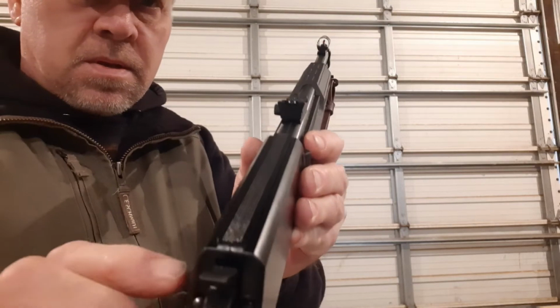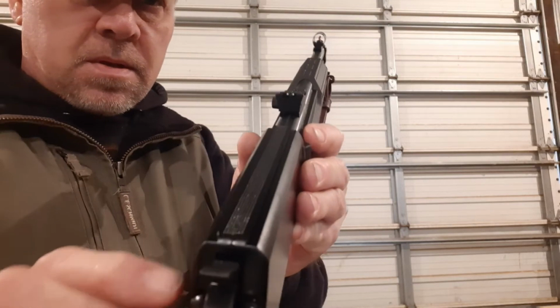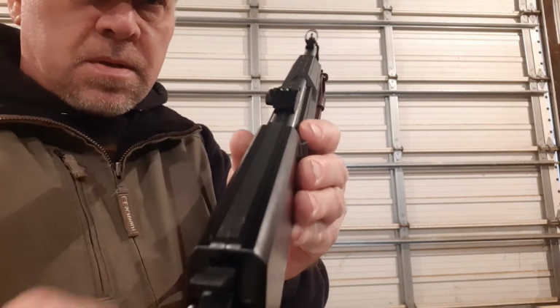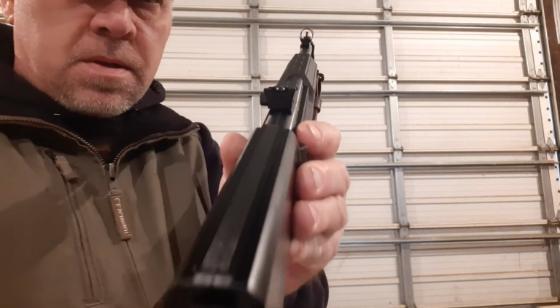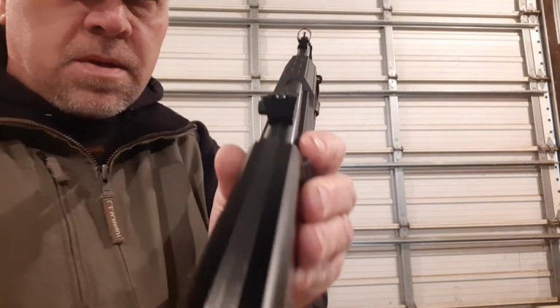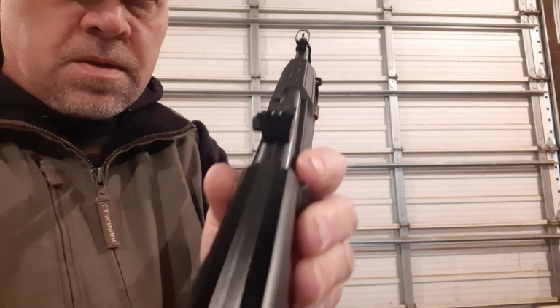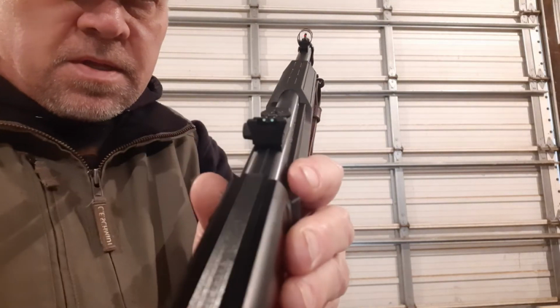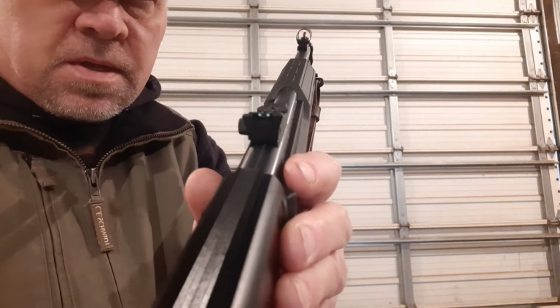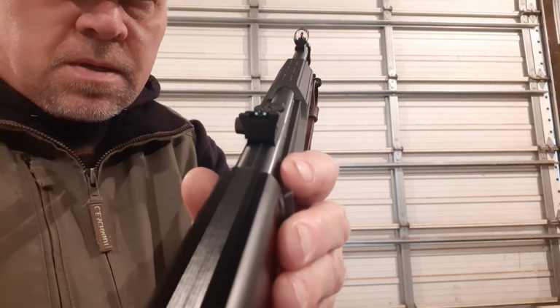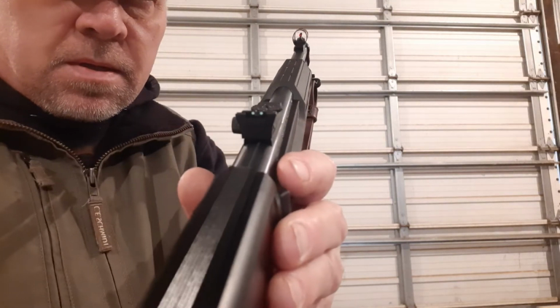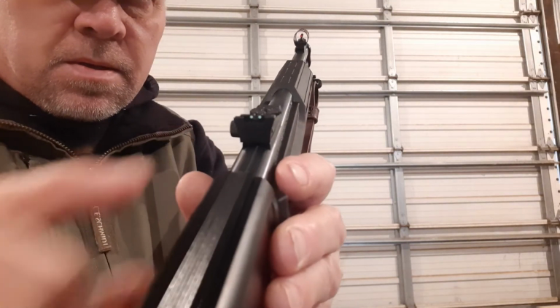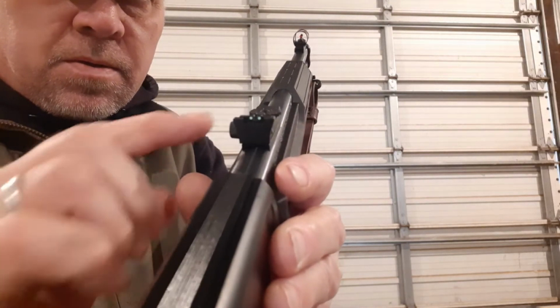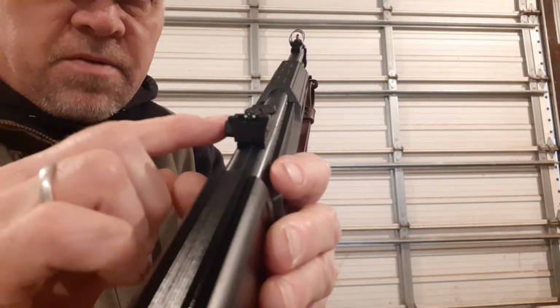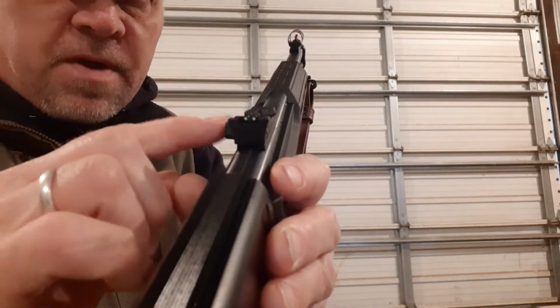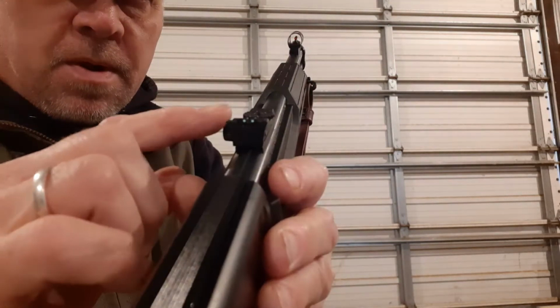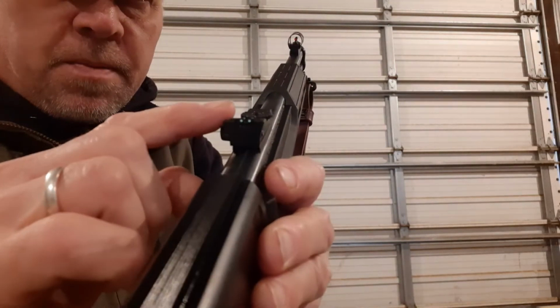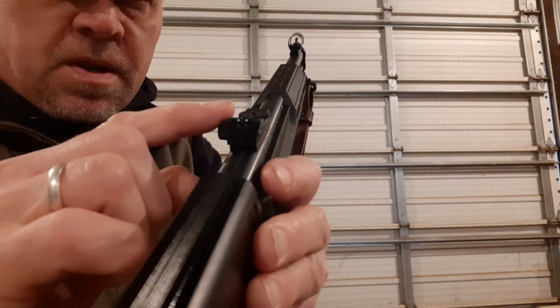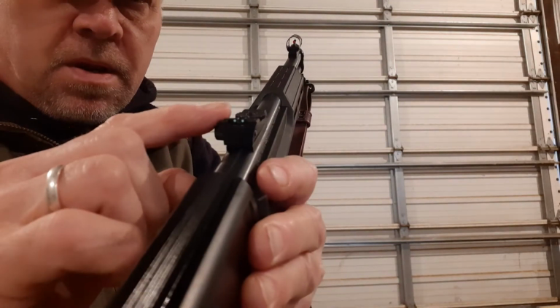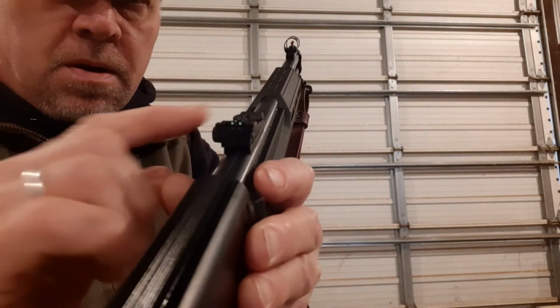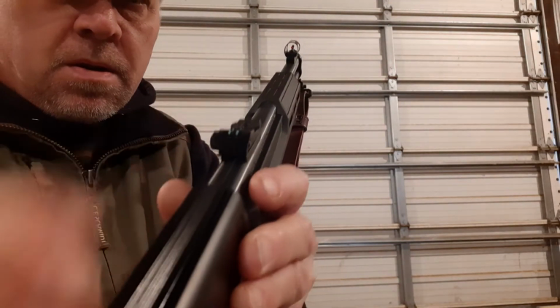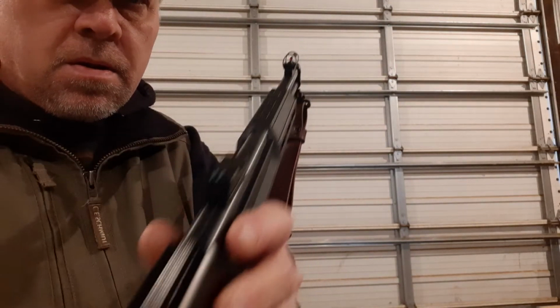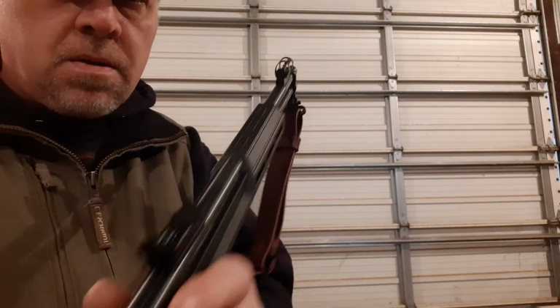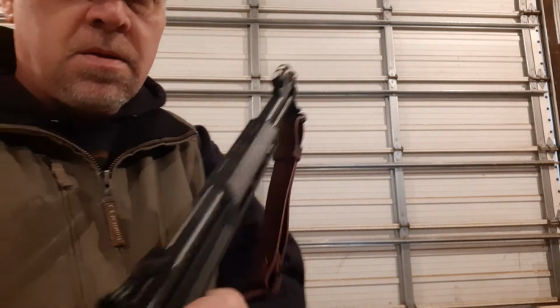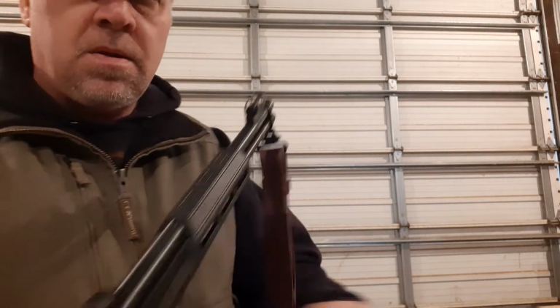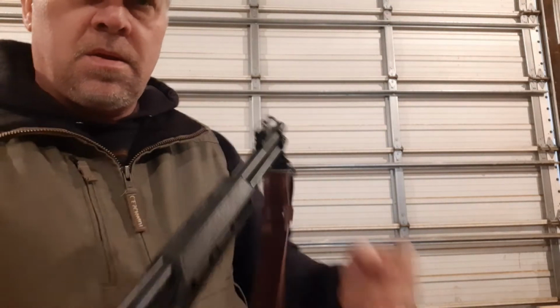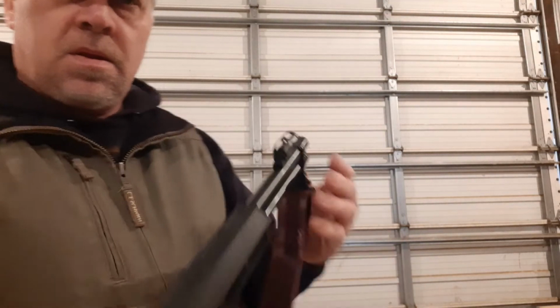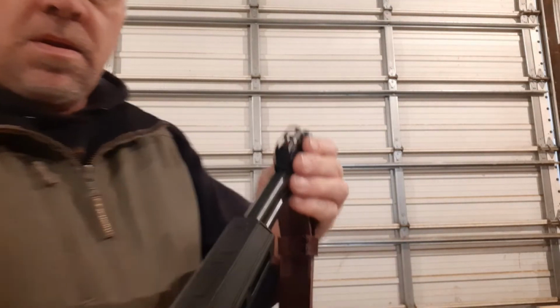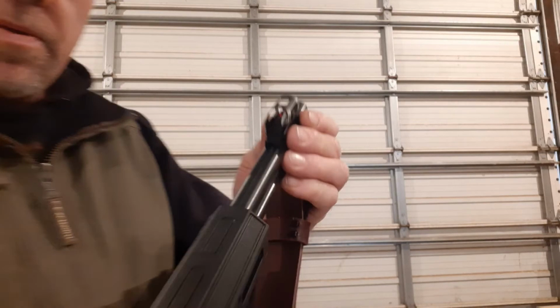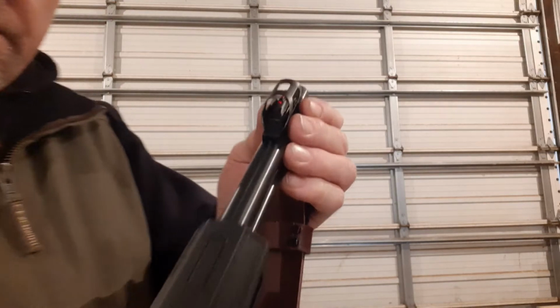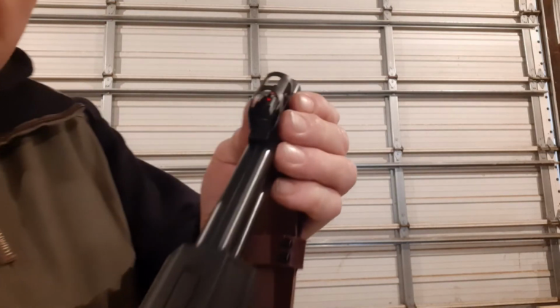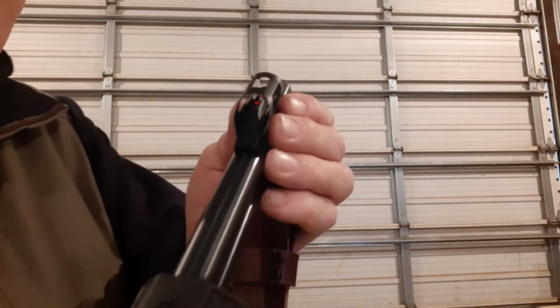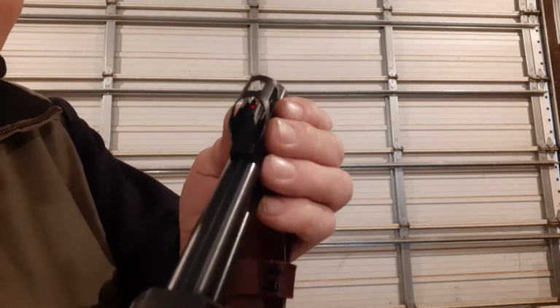You can see the green fiber optic here on the front, and the red back here on the rear sight.